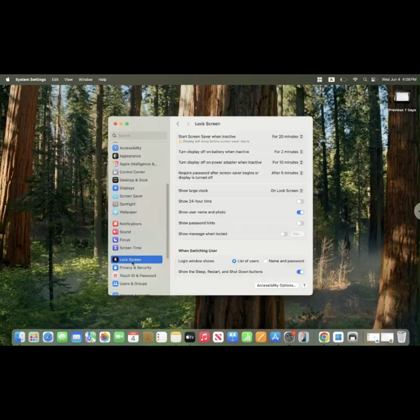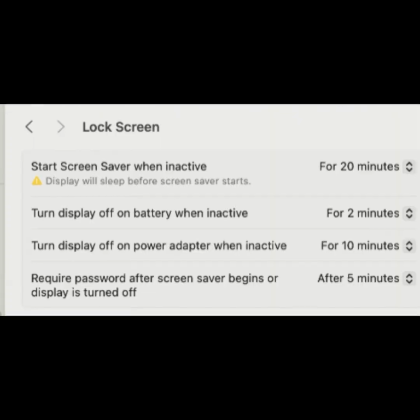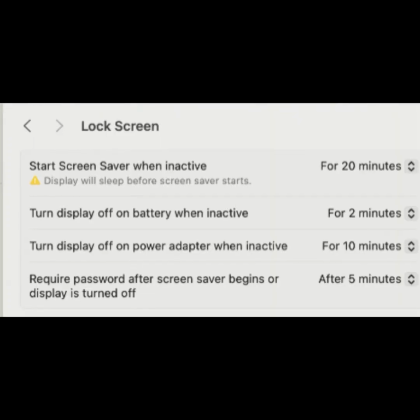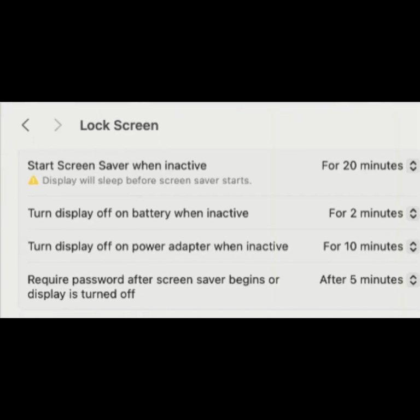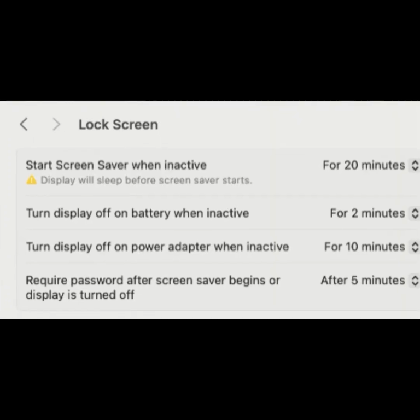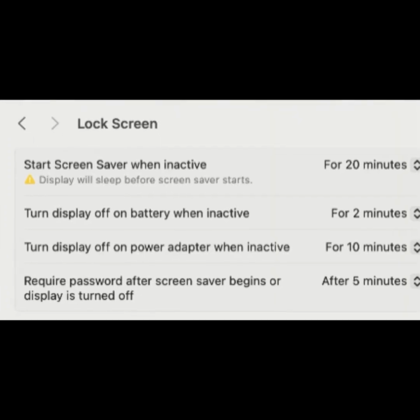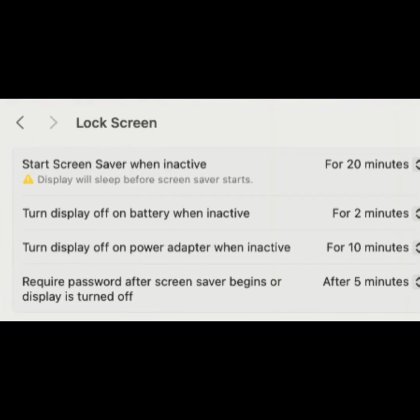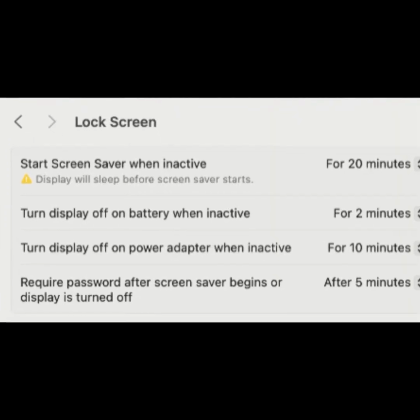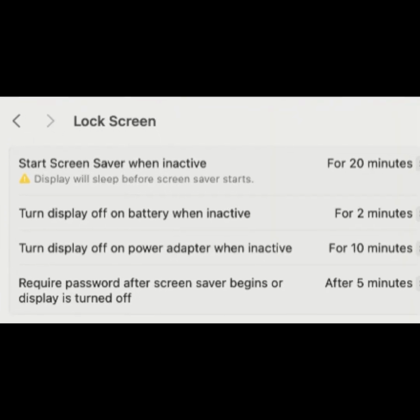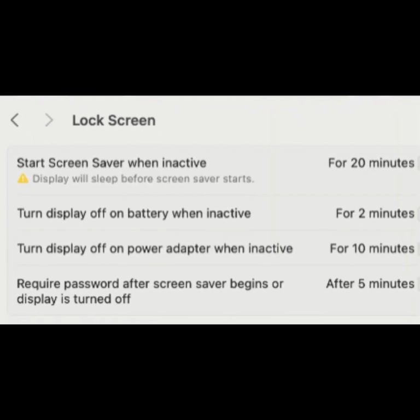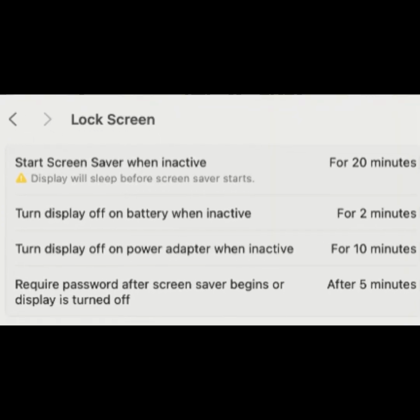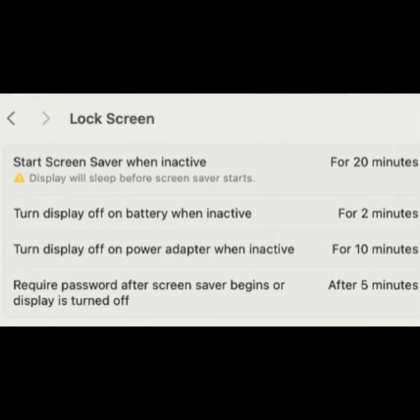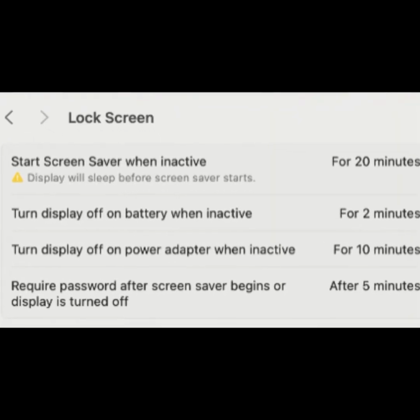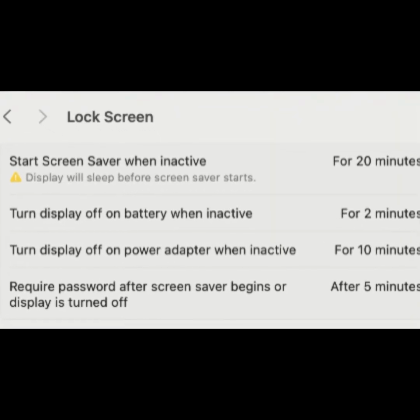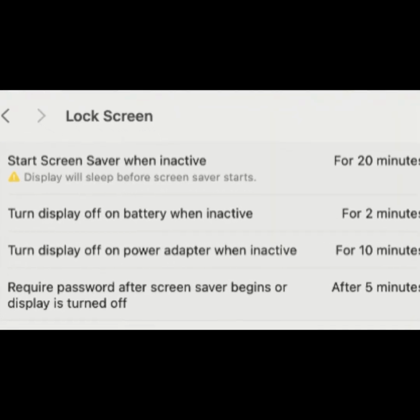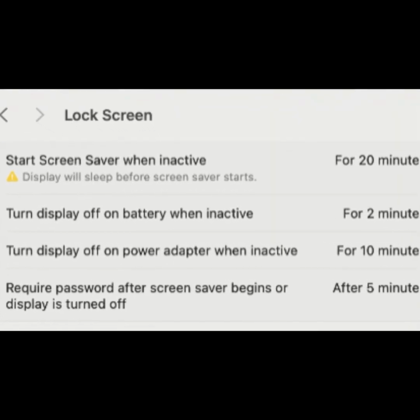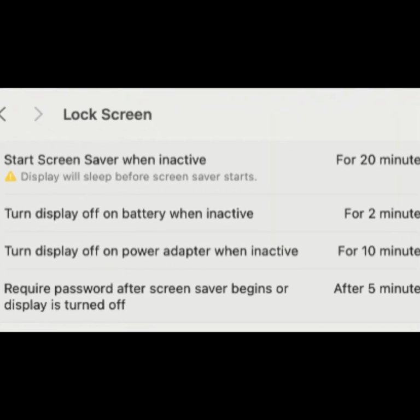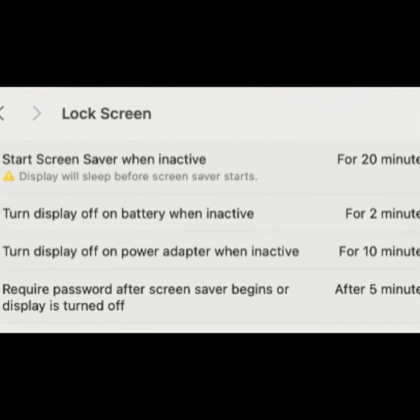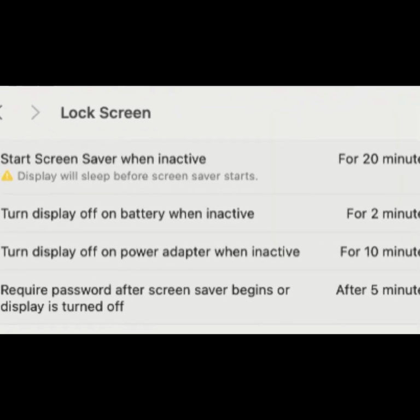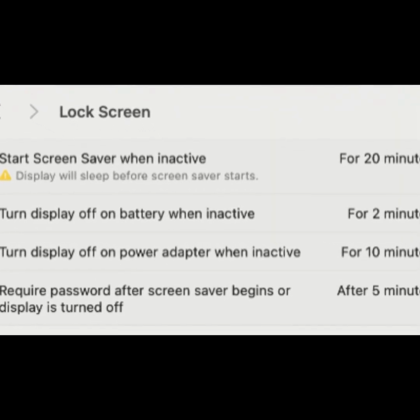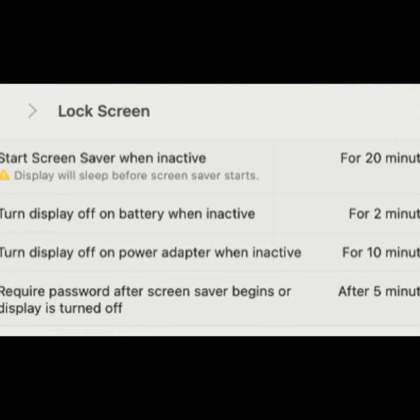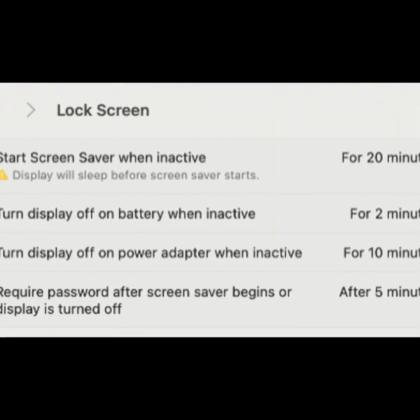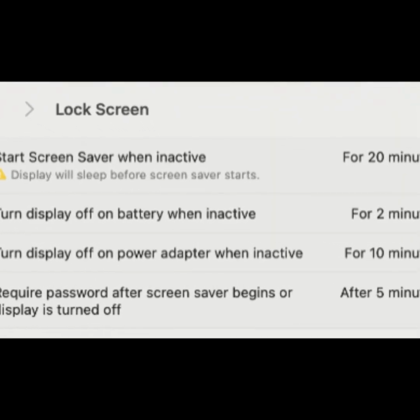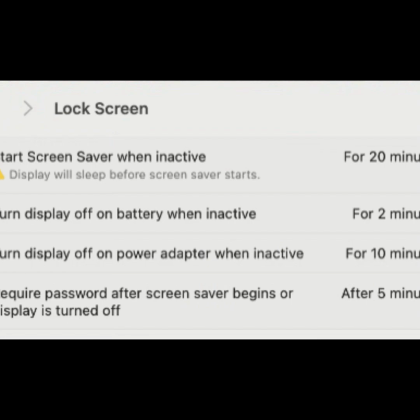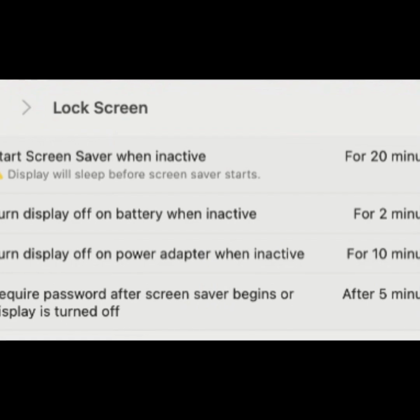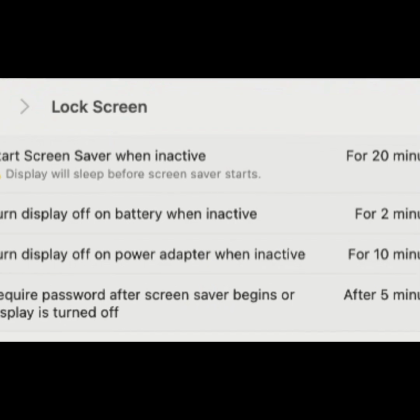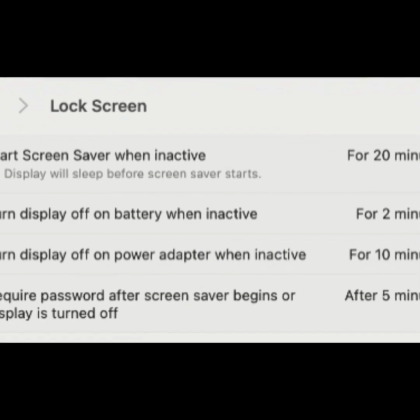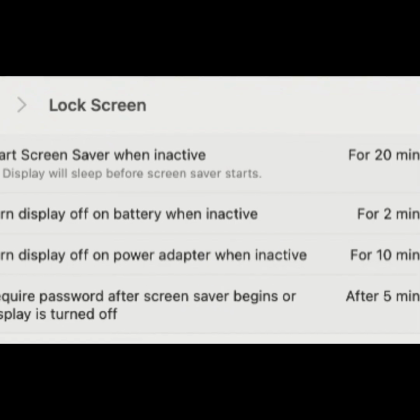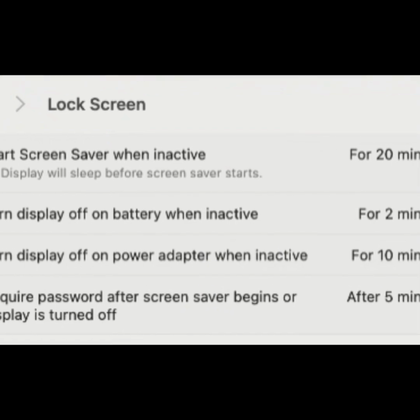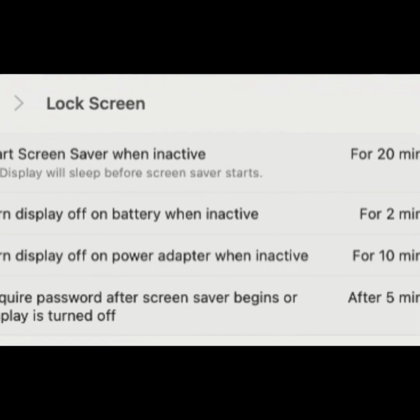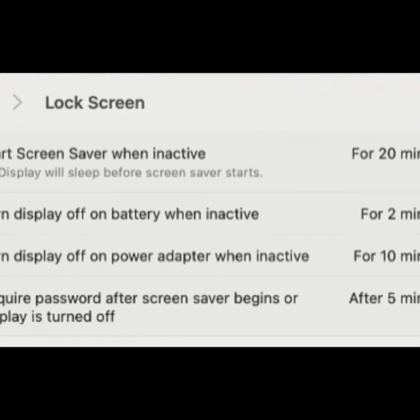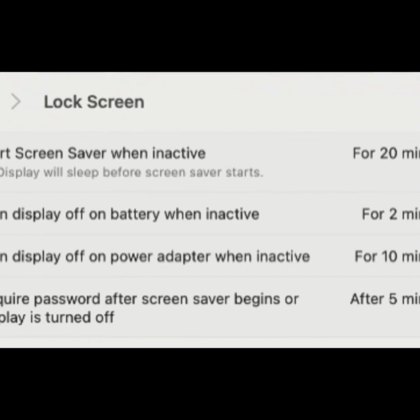Under Lock Screen Settings on your MacBook, you have several options to customize how your device behaves when inactive.